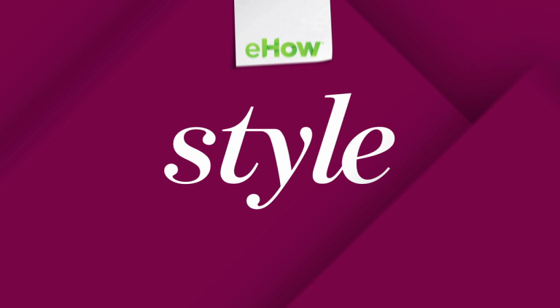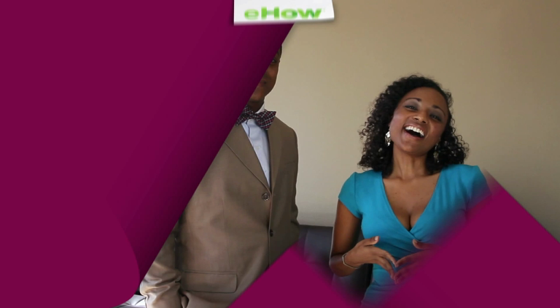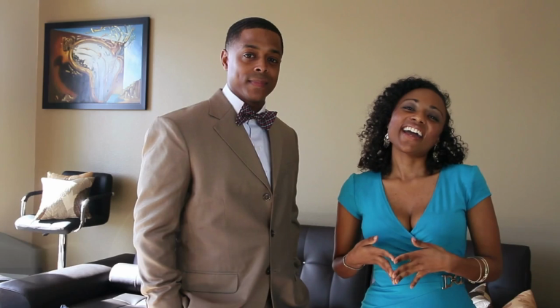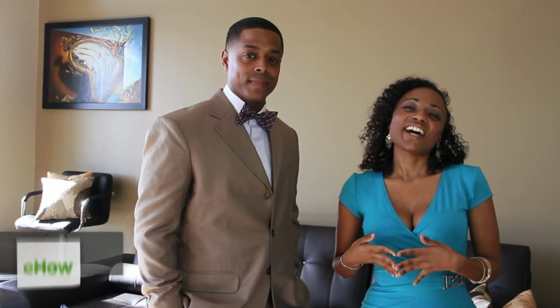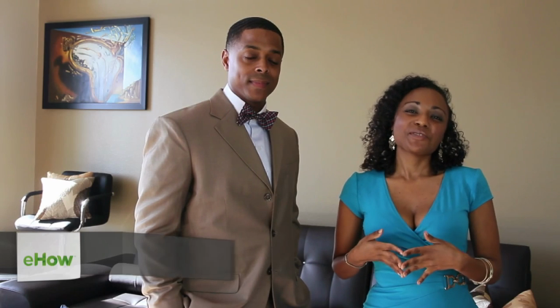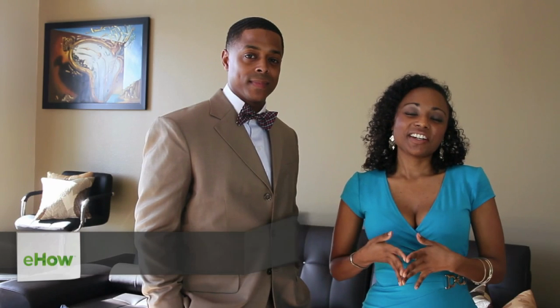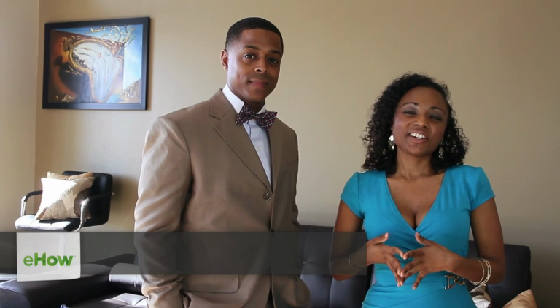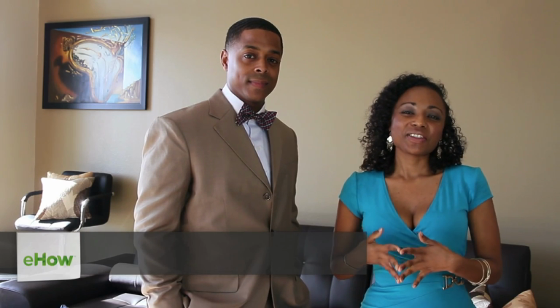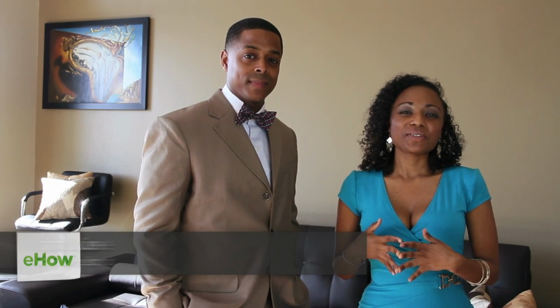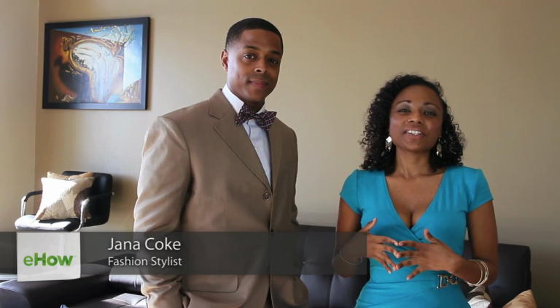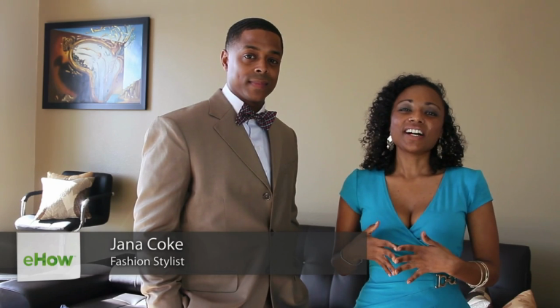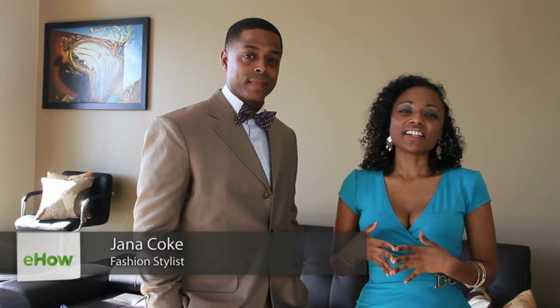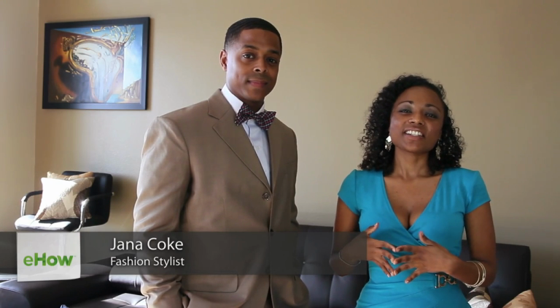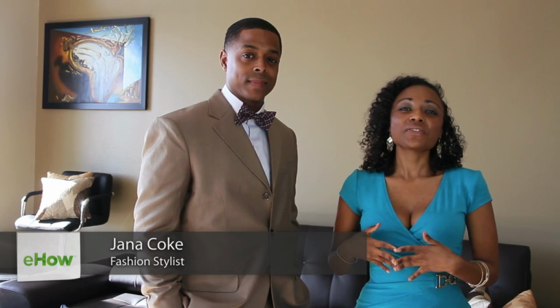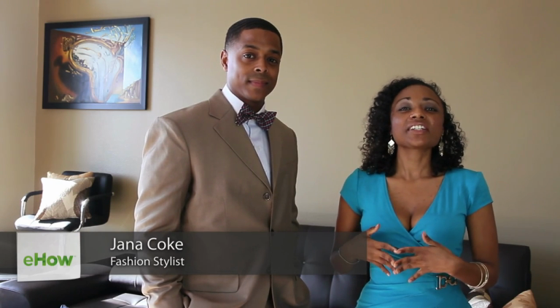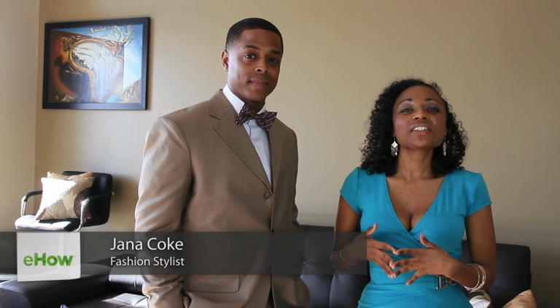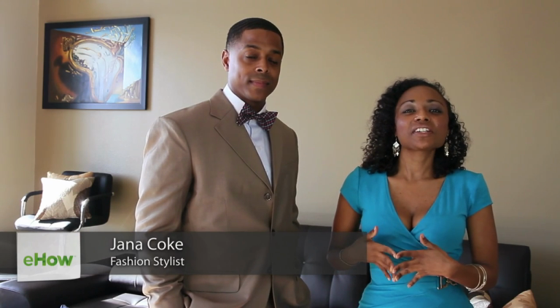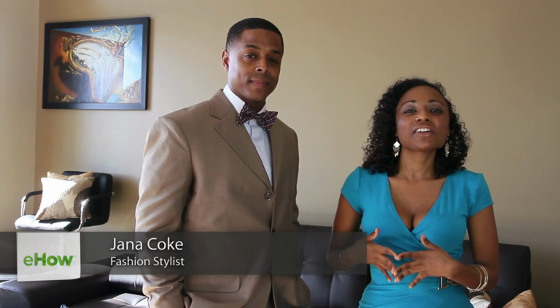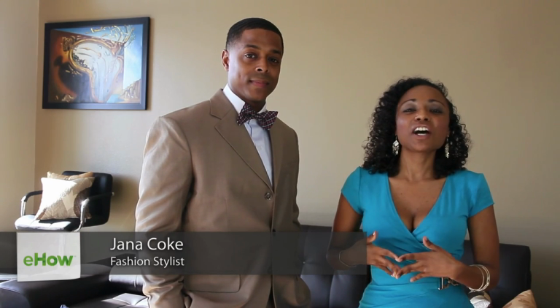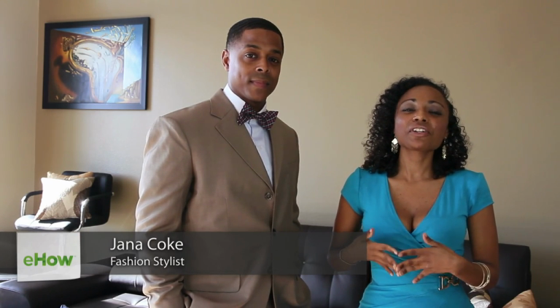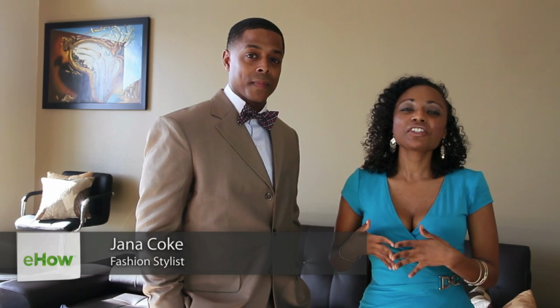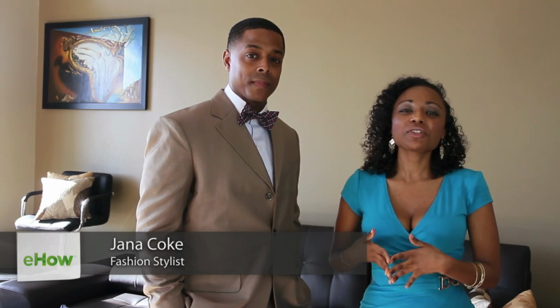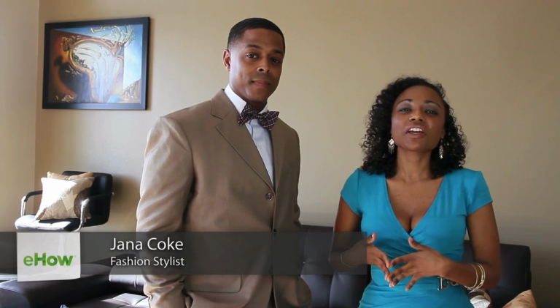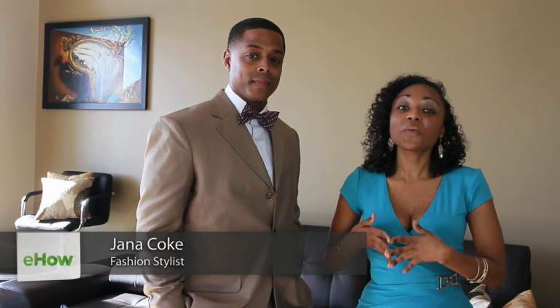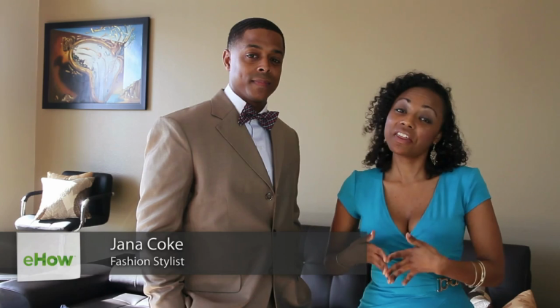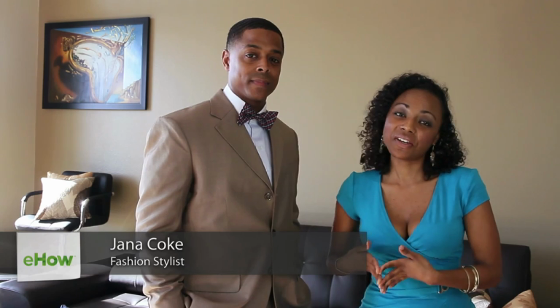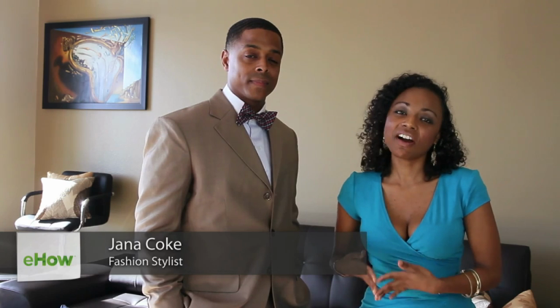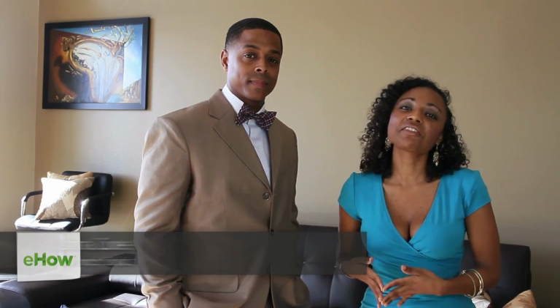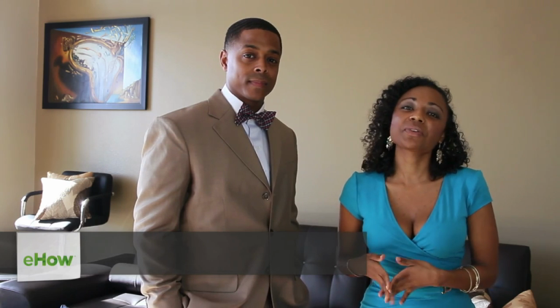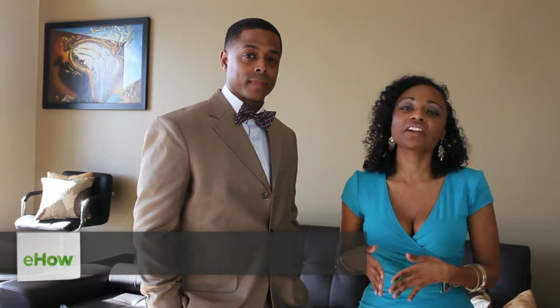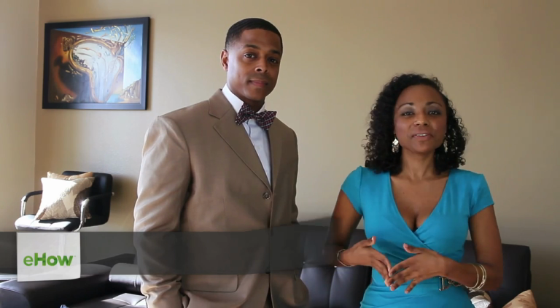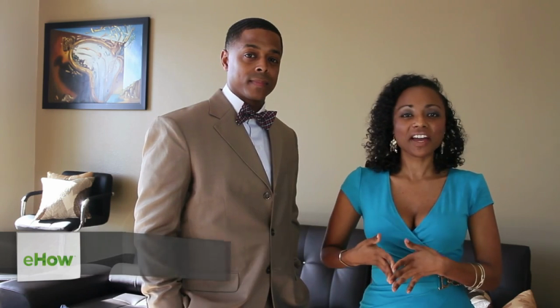Hi, I'm Gianna Koch, the Frugal Stylist. For today's video, I'm going to demonstrate with you how to wear a bowtie.